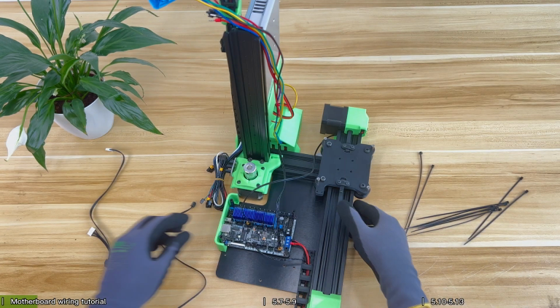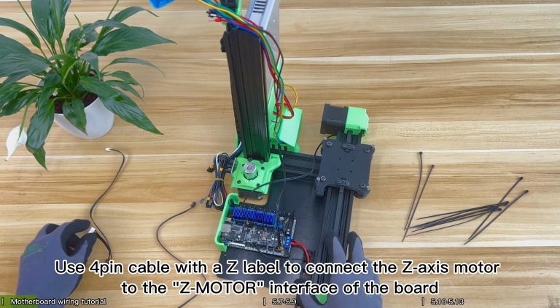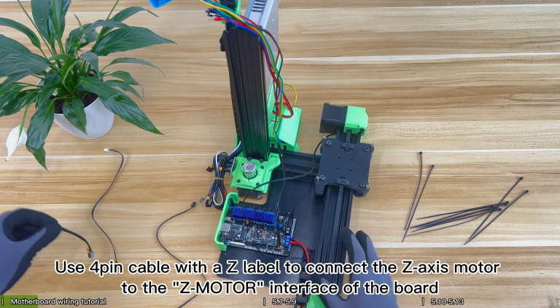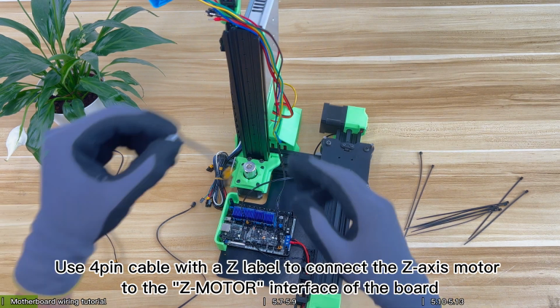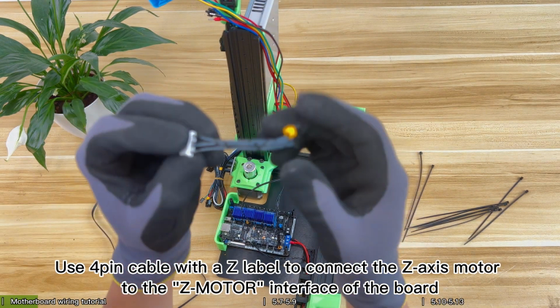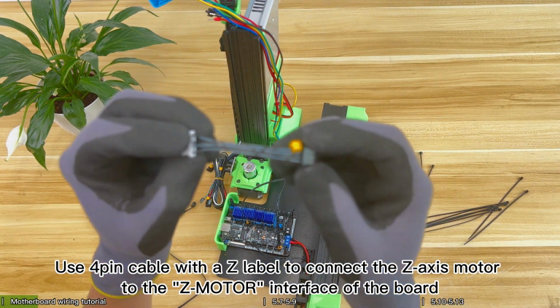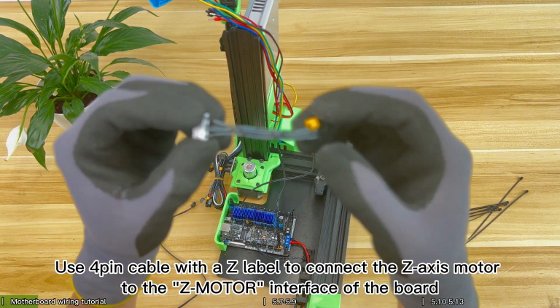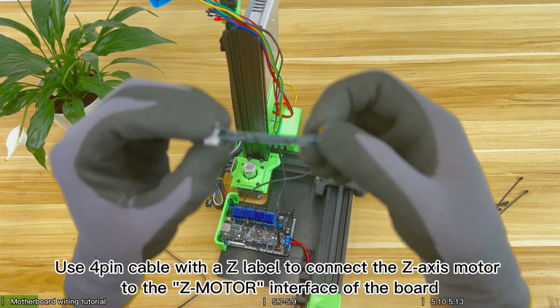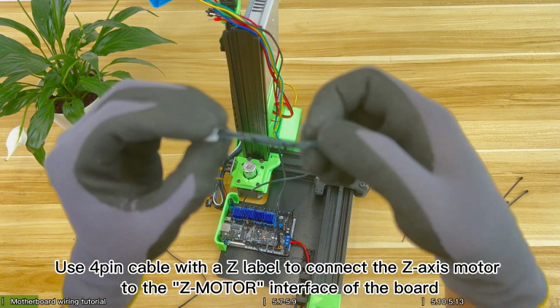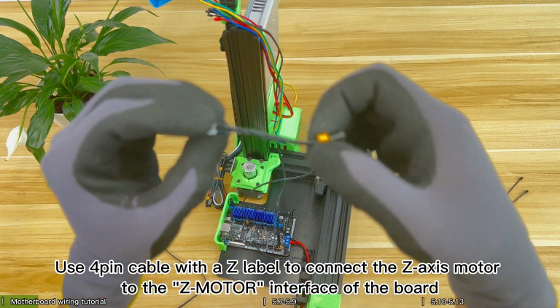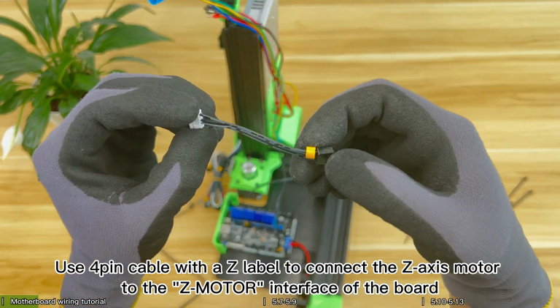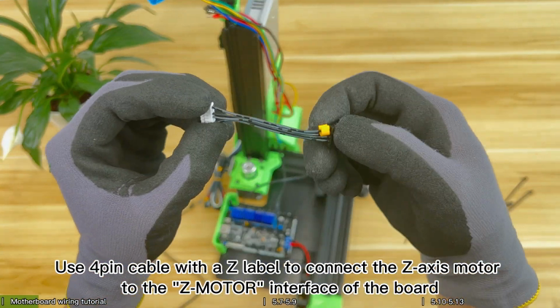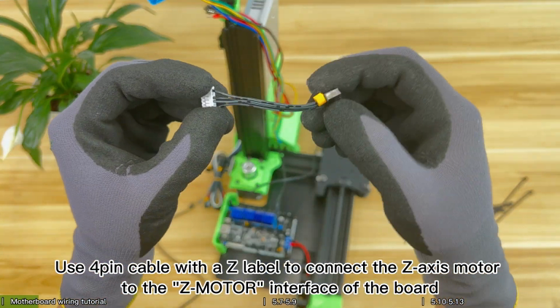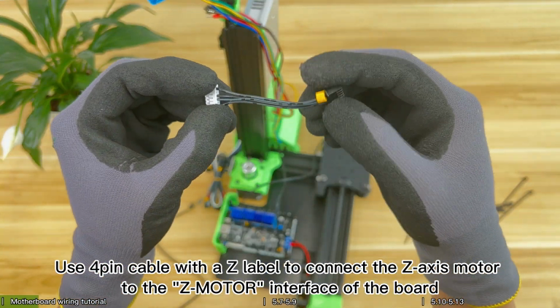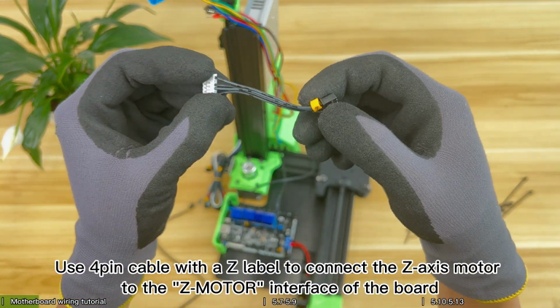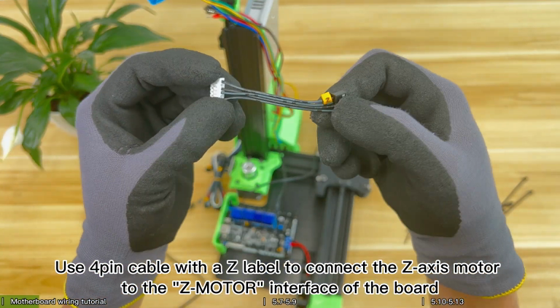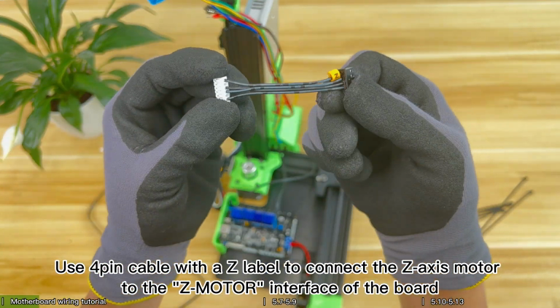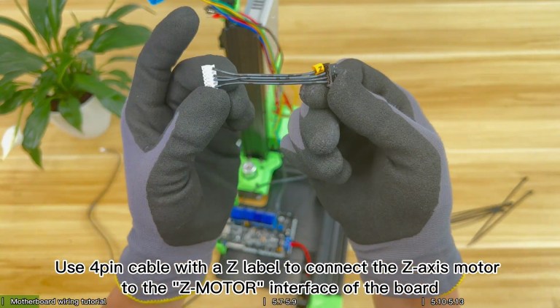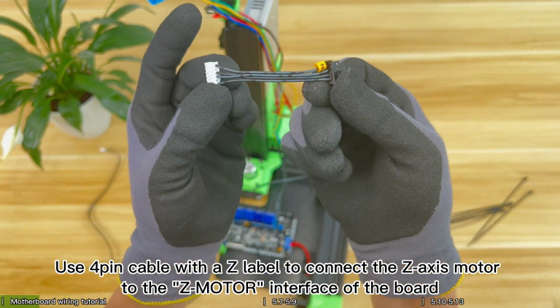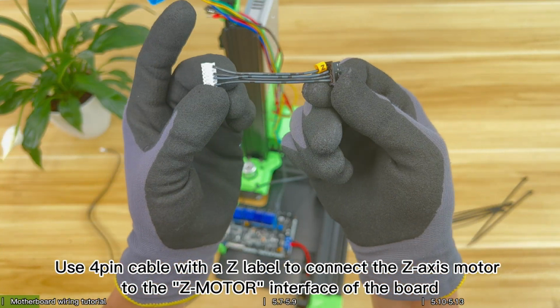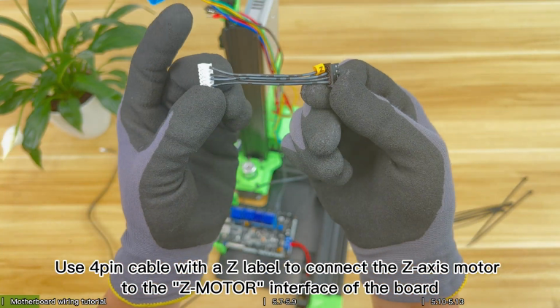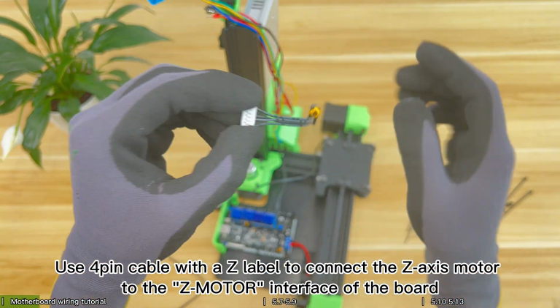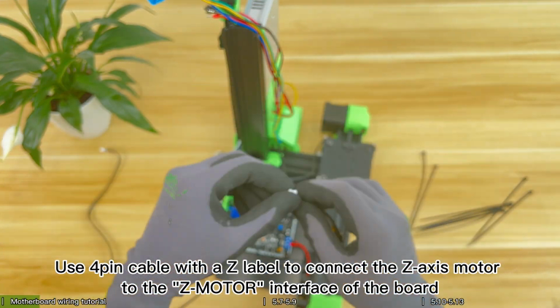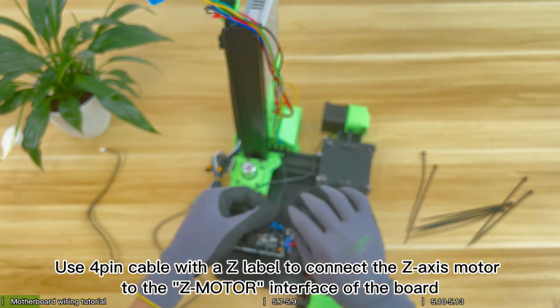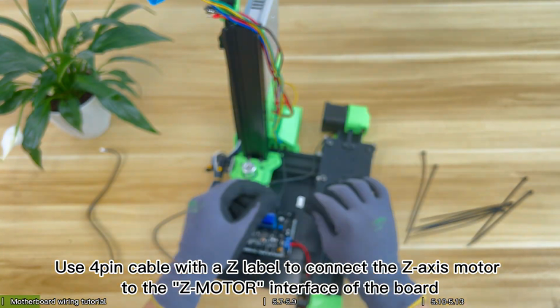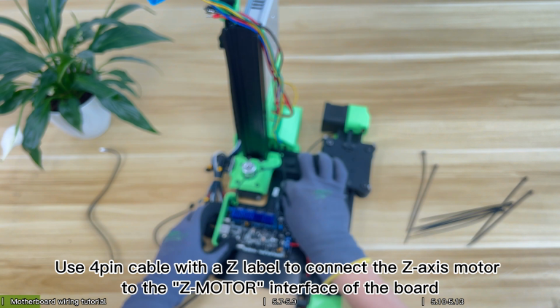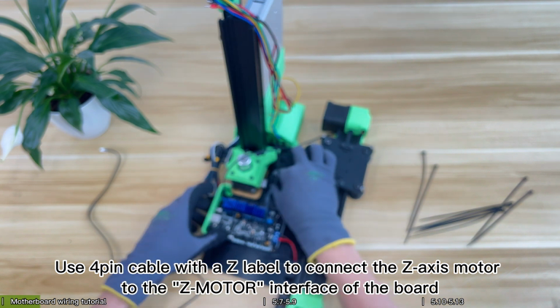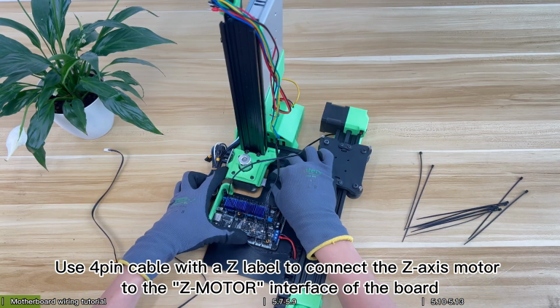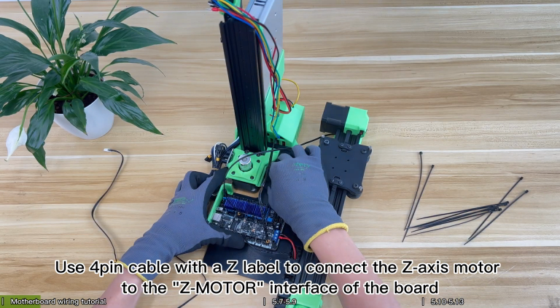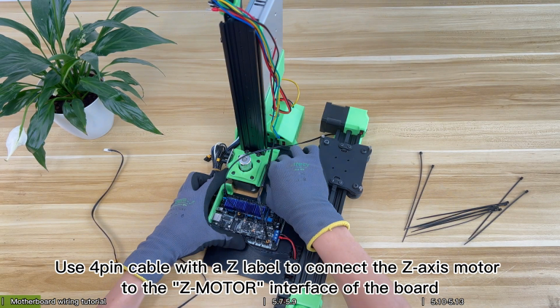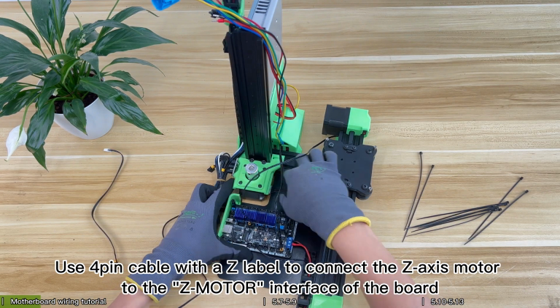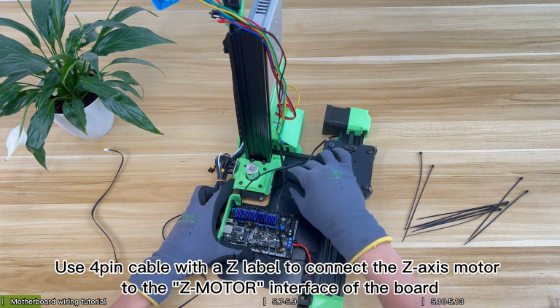Use the 4-pin cable with a Z label to connect the Z axis motor to the Z motor interface of the board.